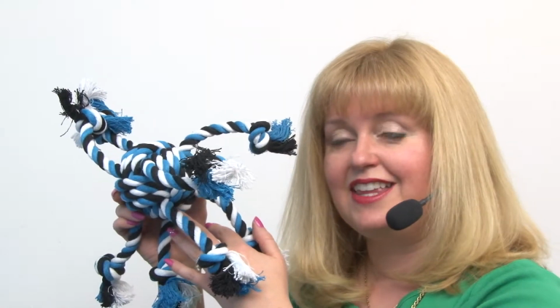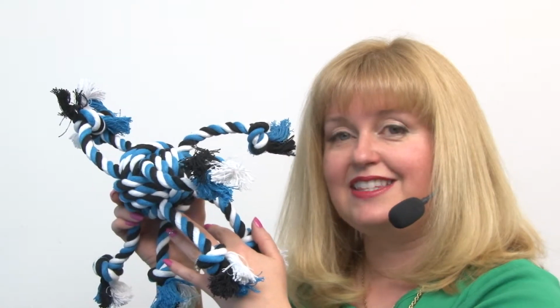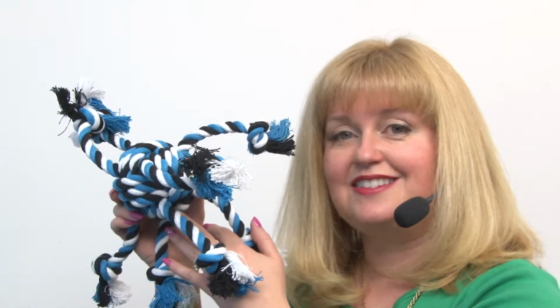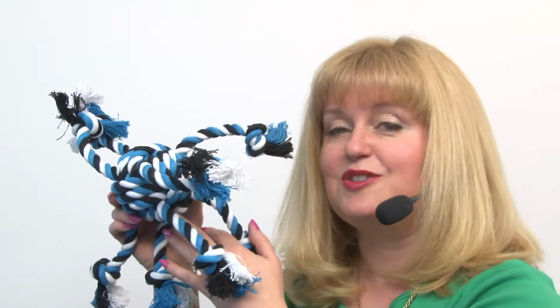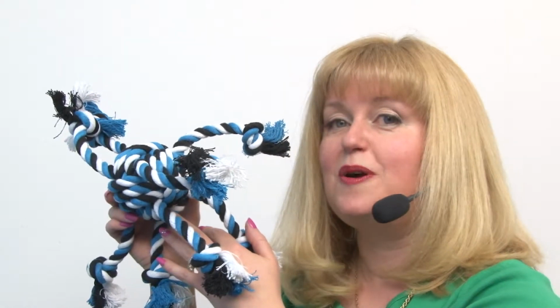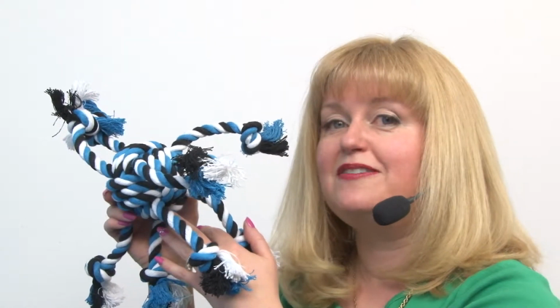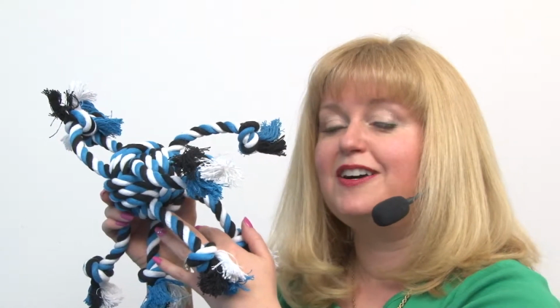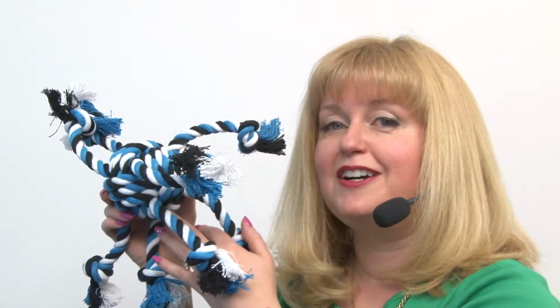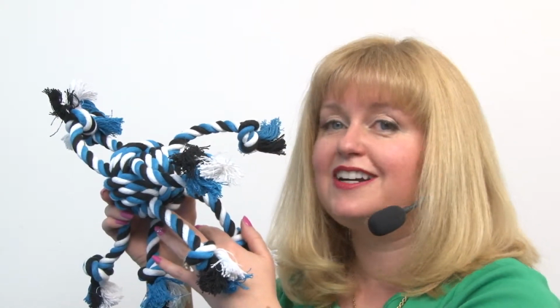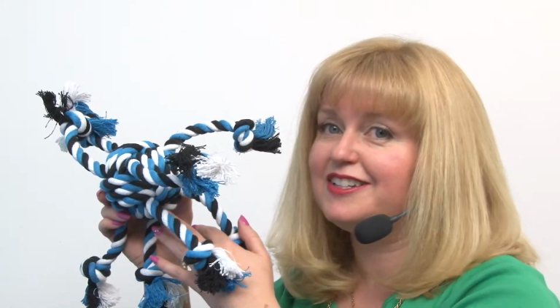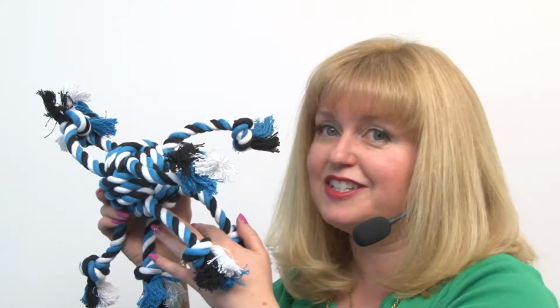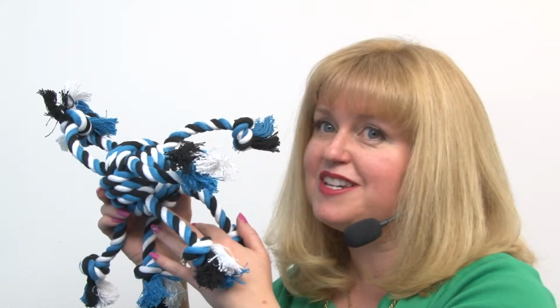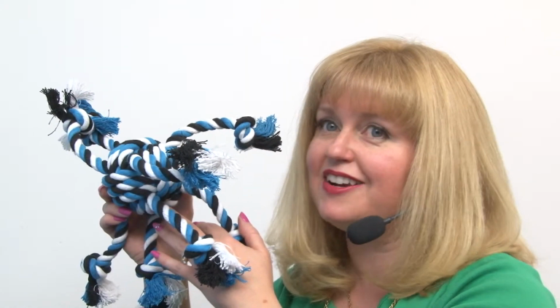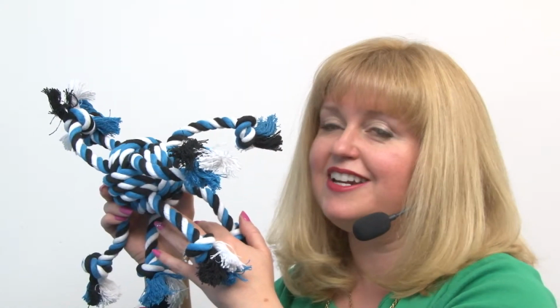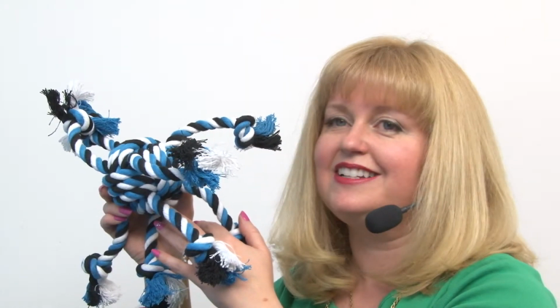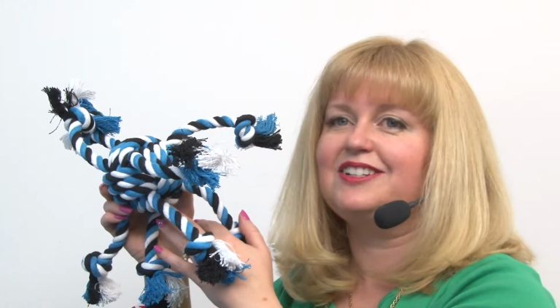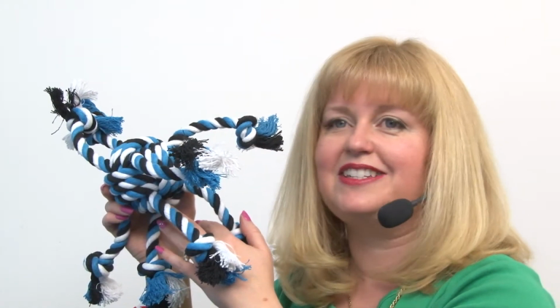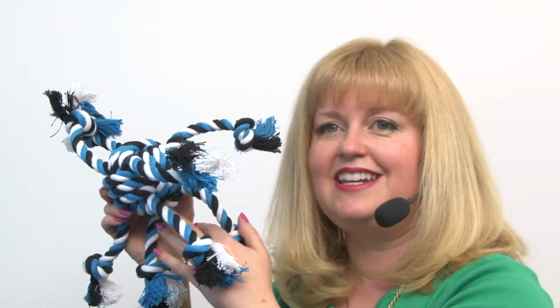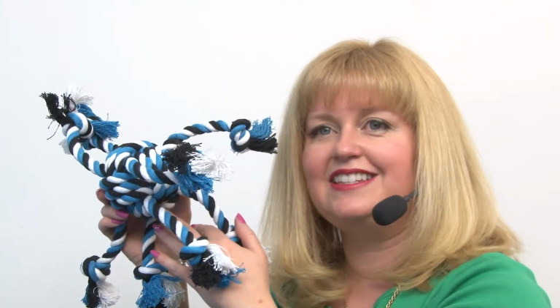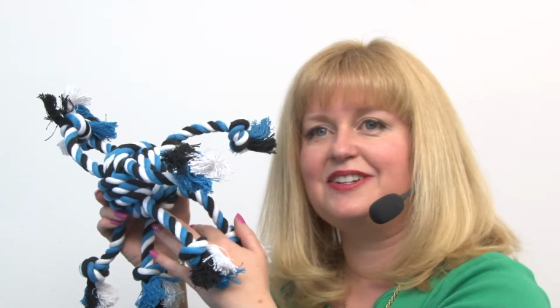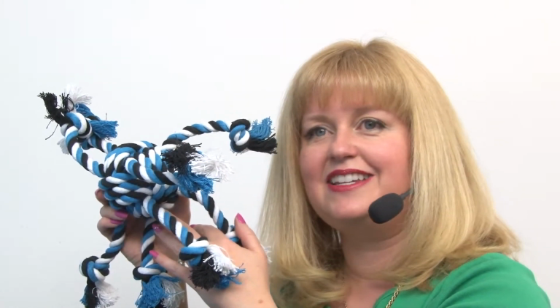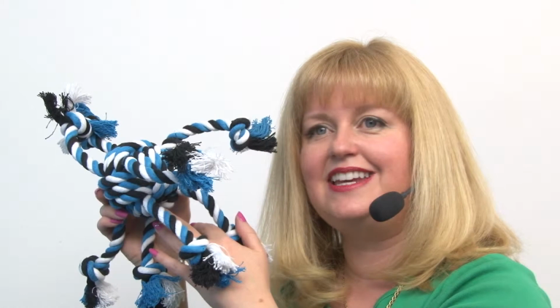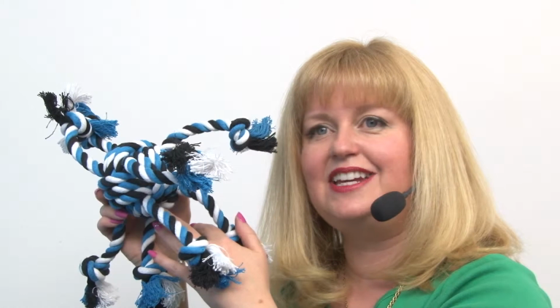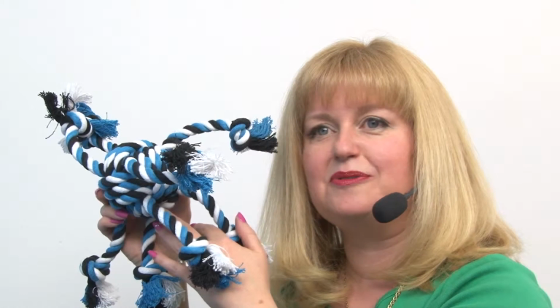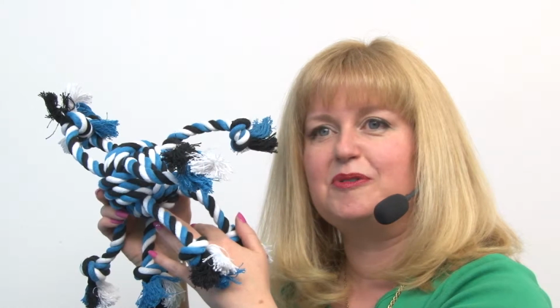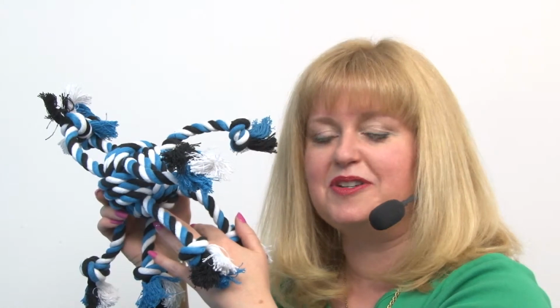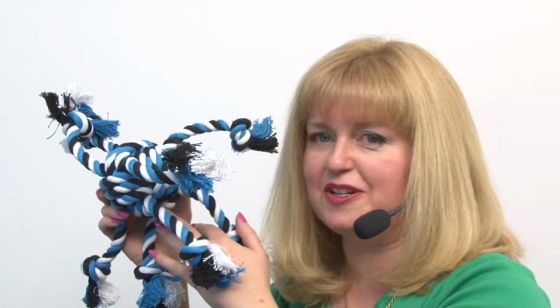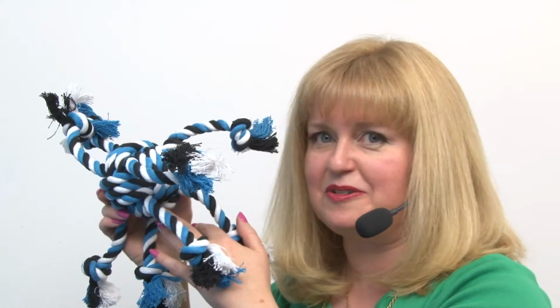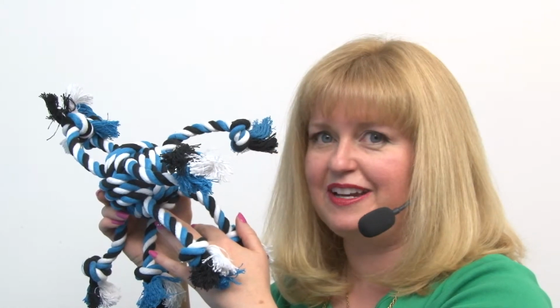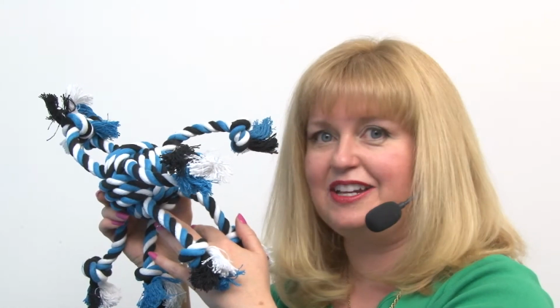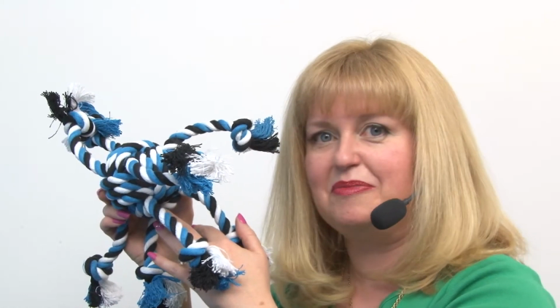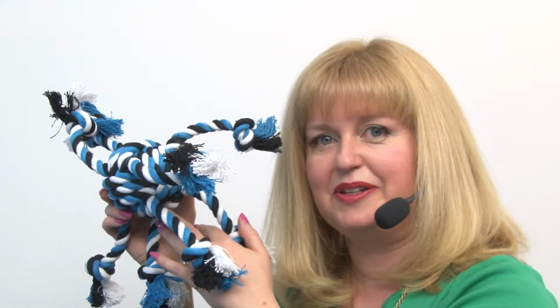This is just one of the colors that we carry — it's our Zany's Crazy 8 Rope Dog Toy in Blue.